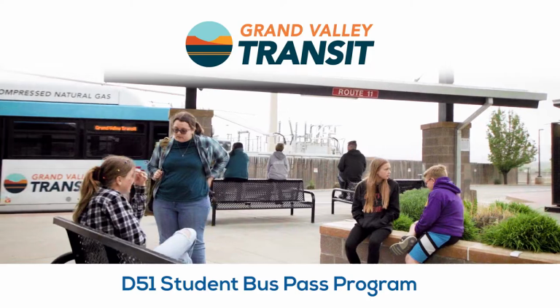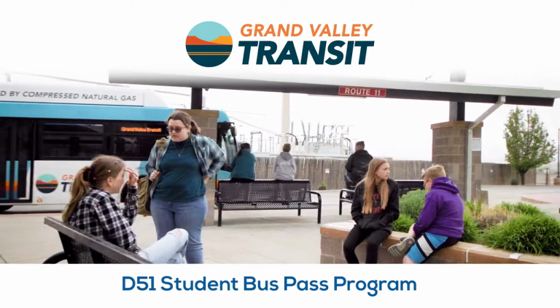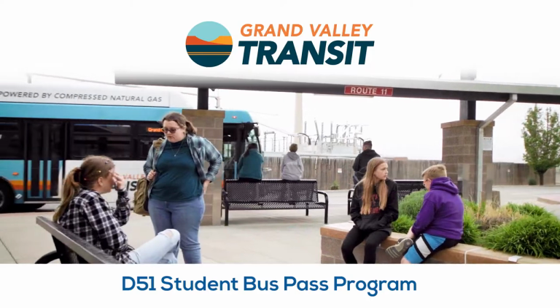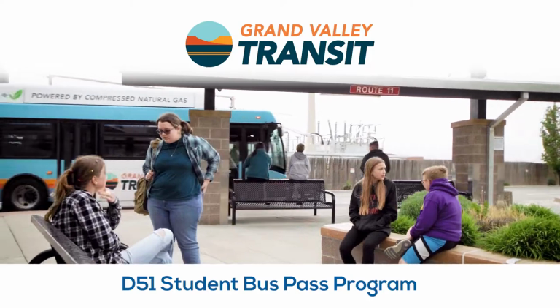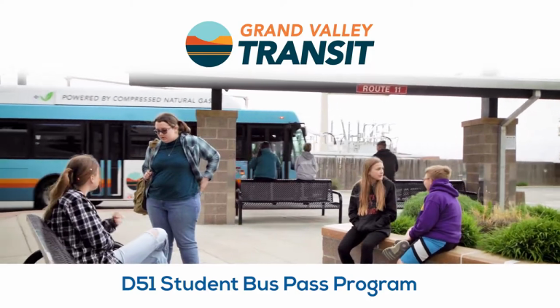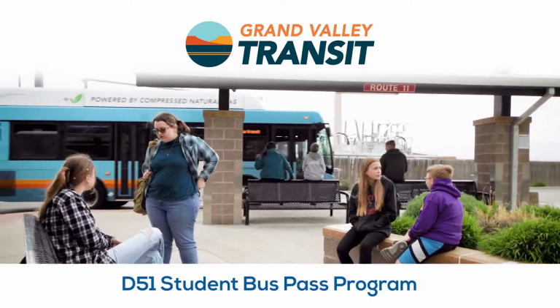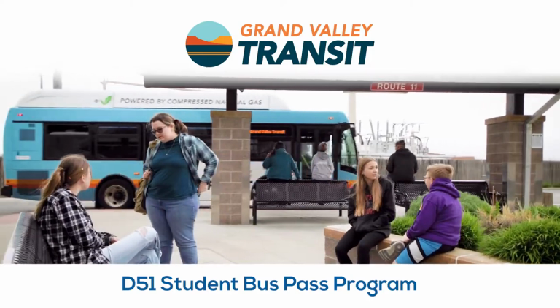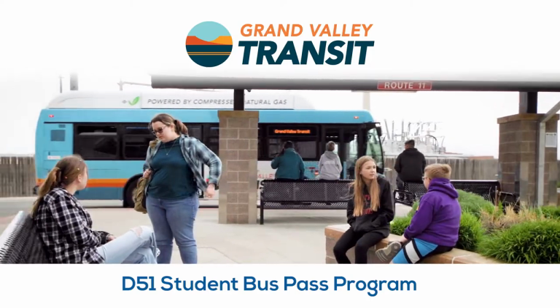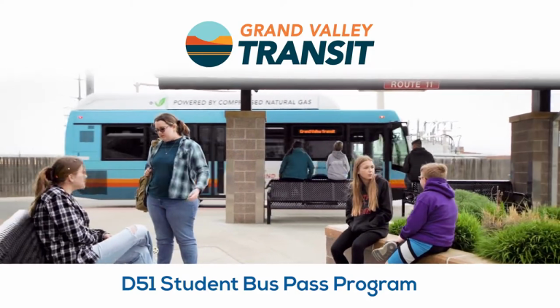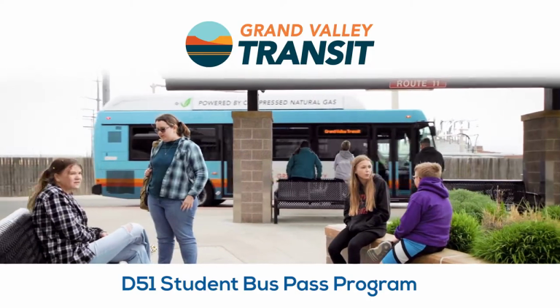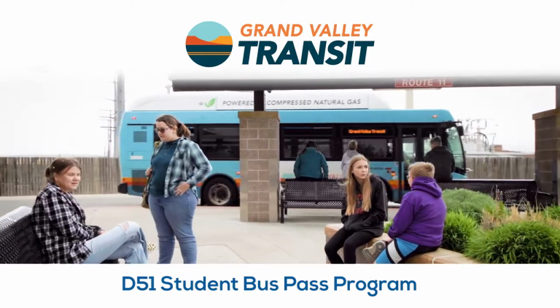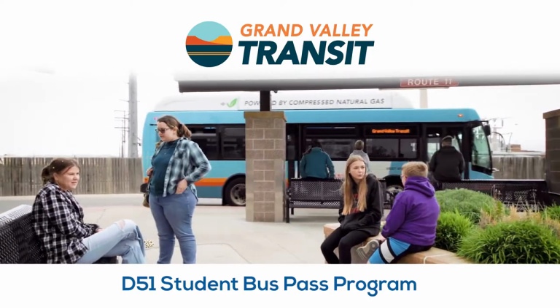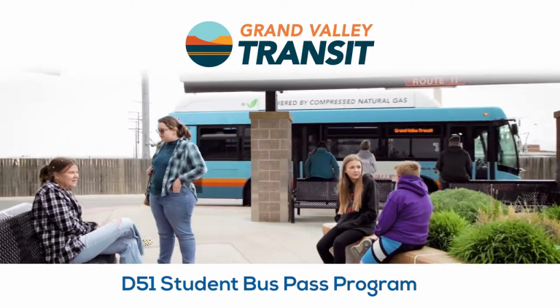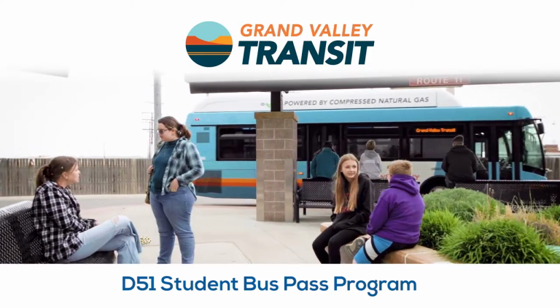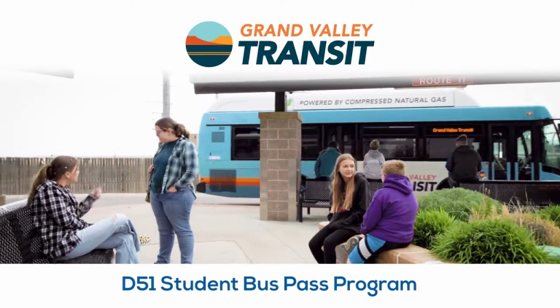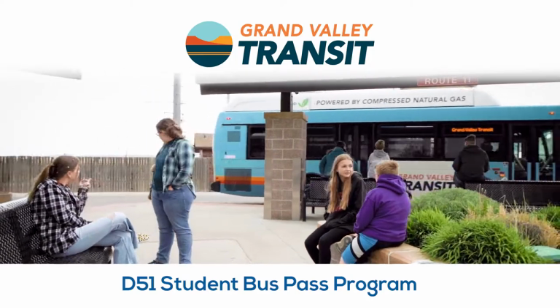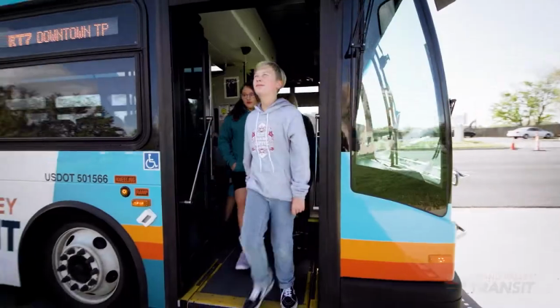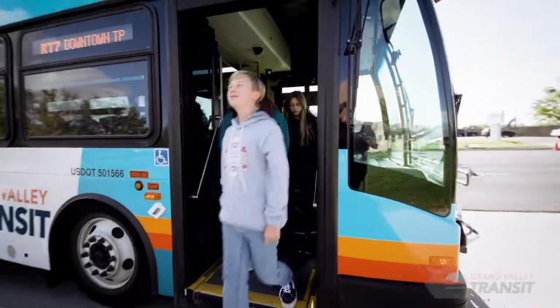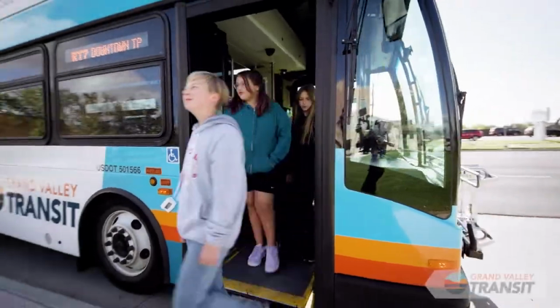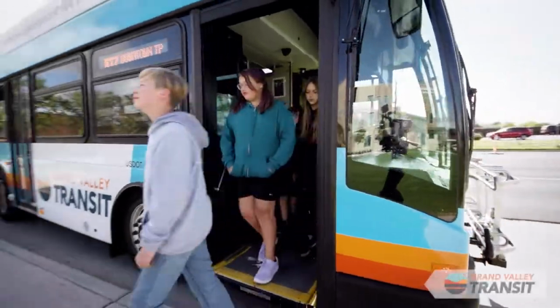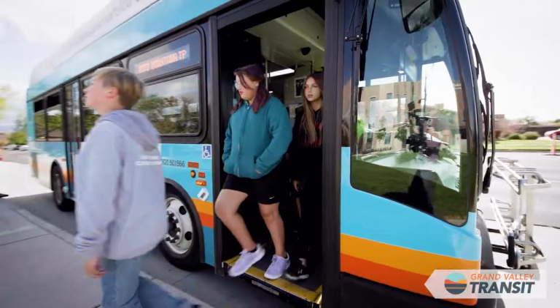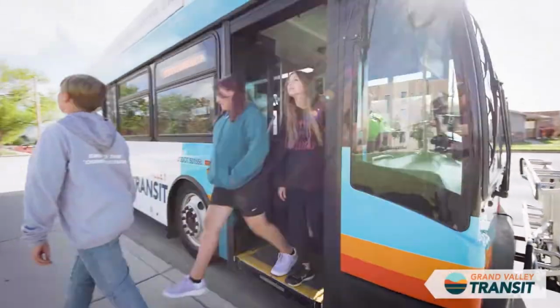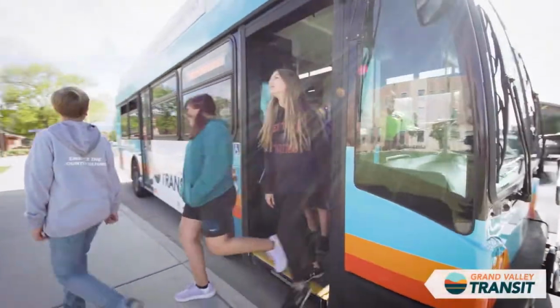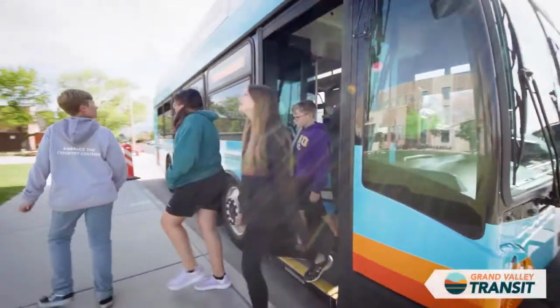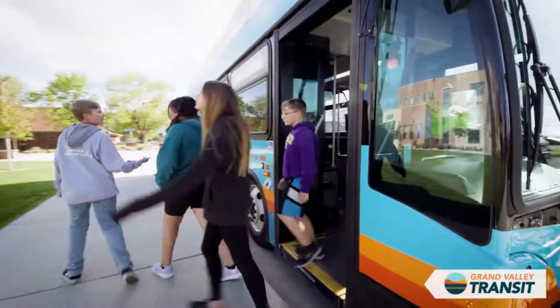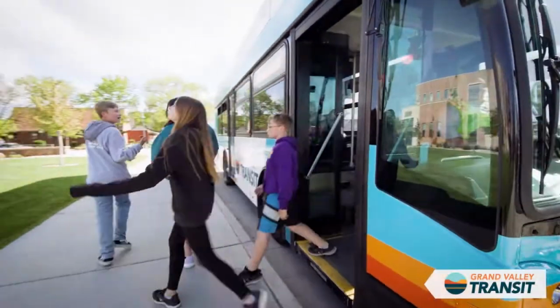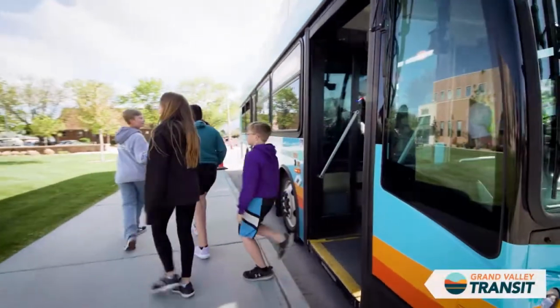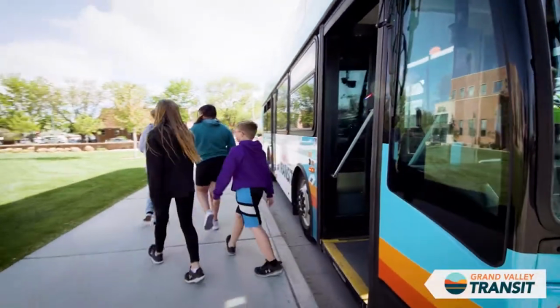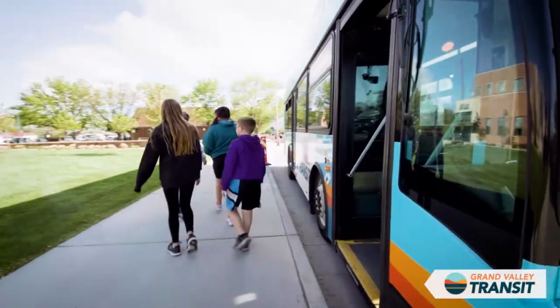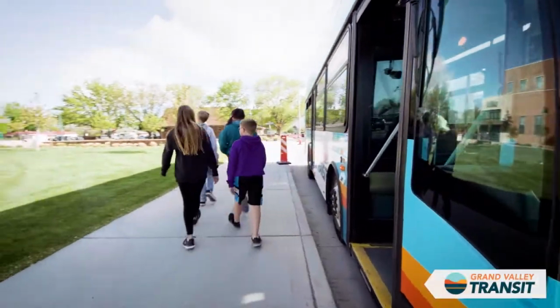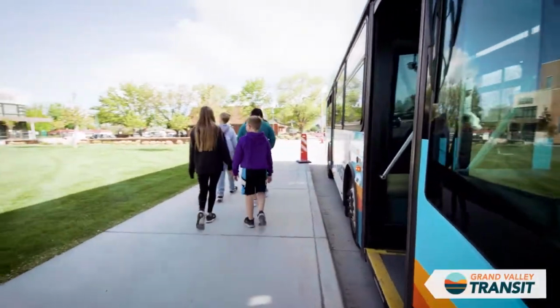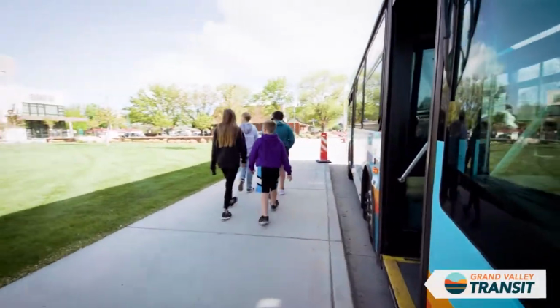Grand Valley Transit is your convenient connection to the Grand Valley and beyond. If you're not familiar with riding the bus, here's how to get started.